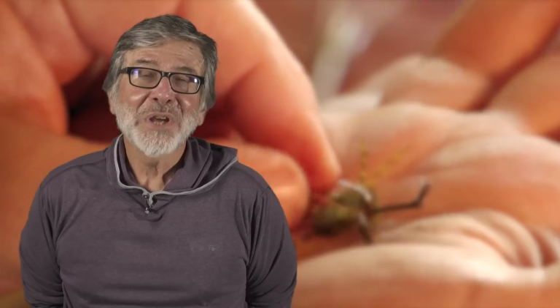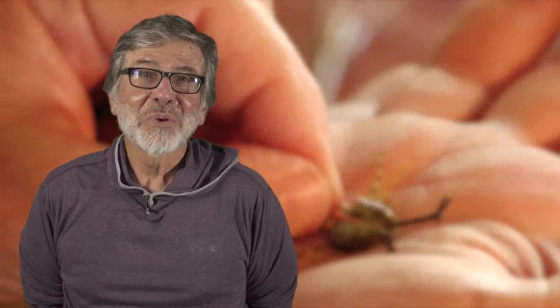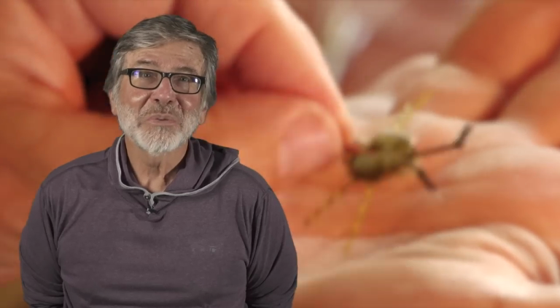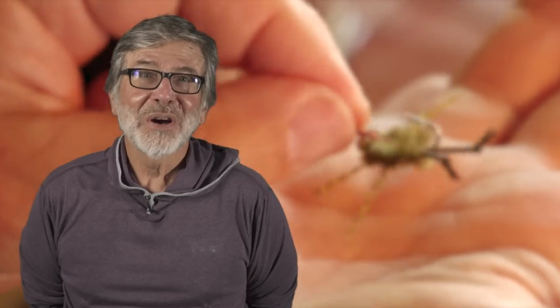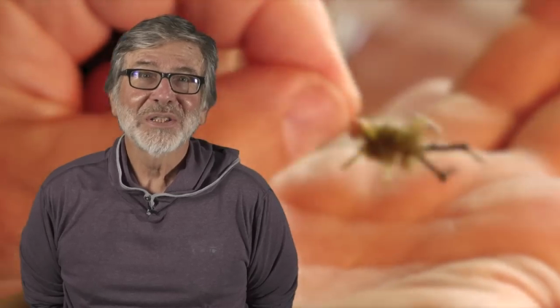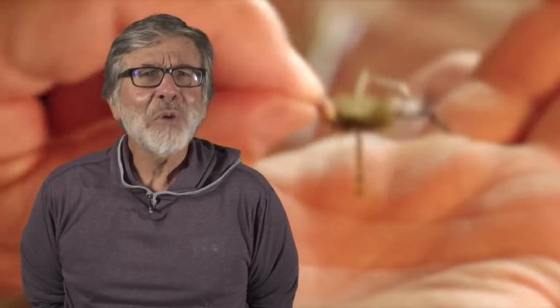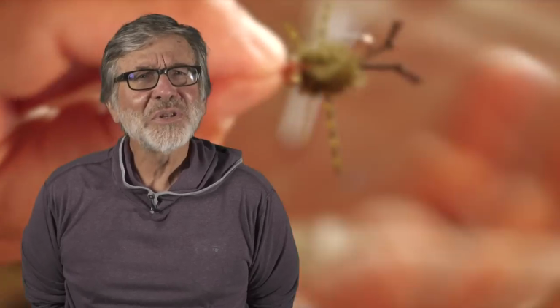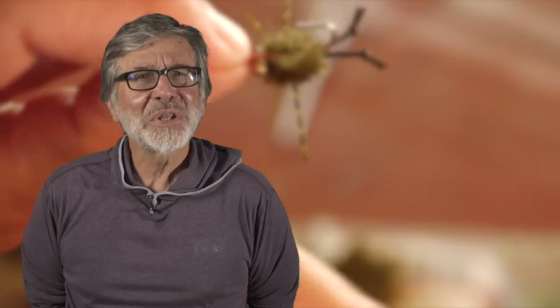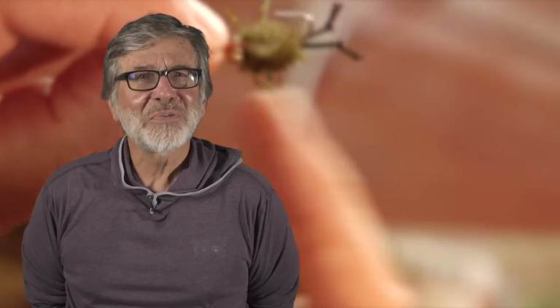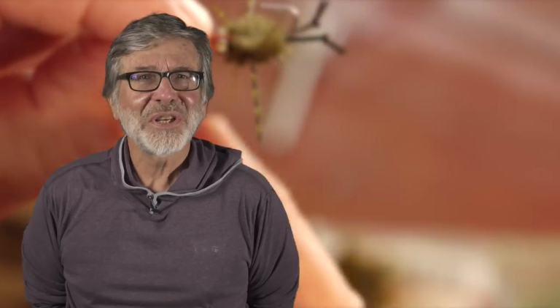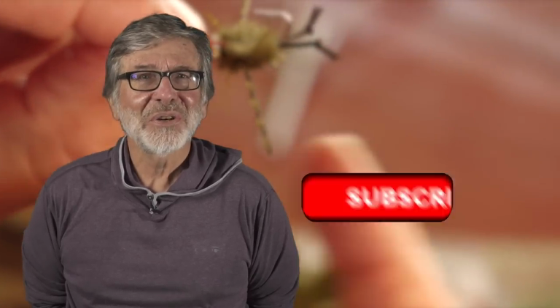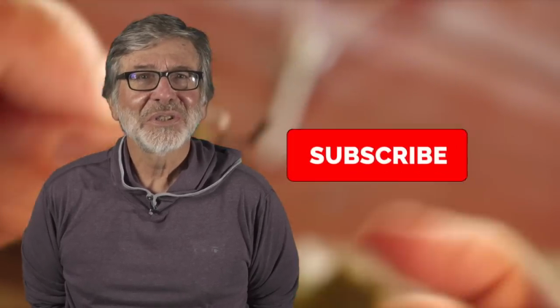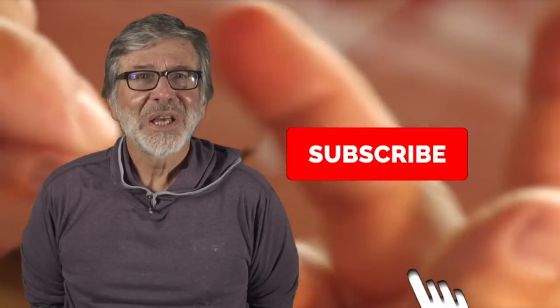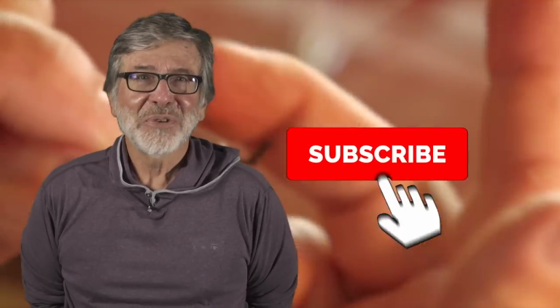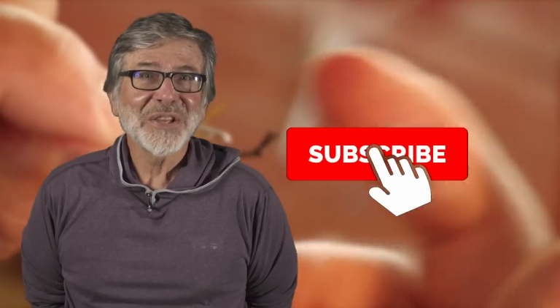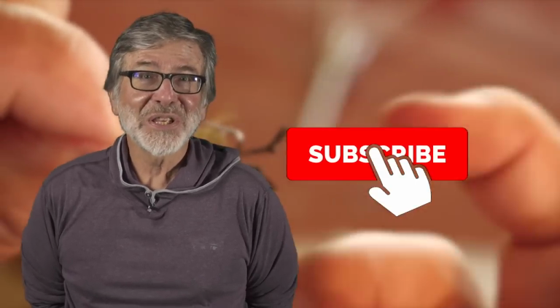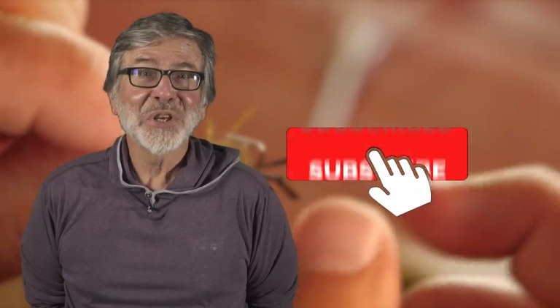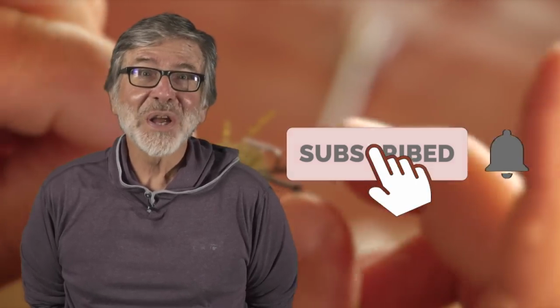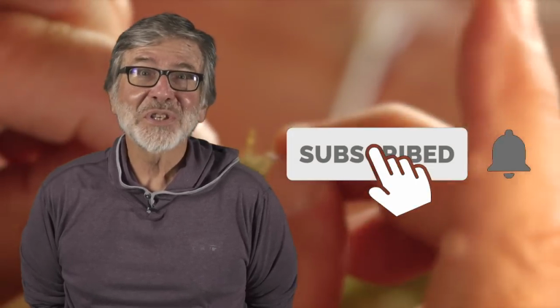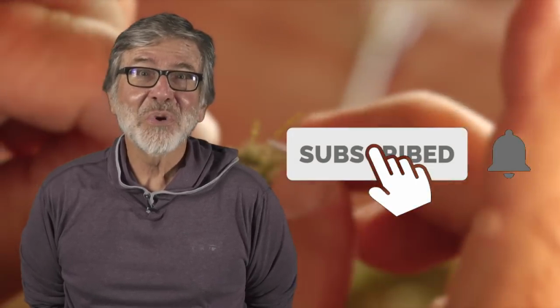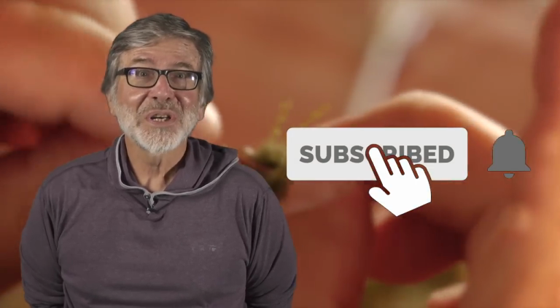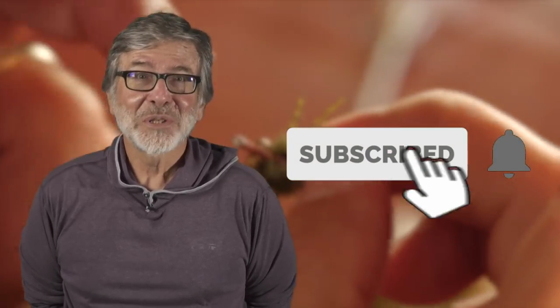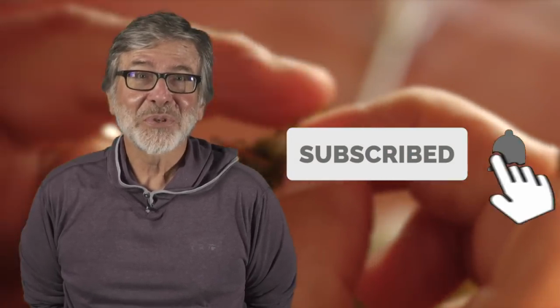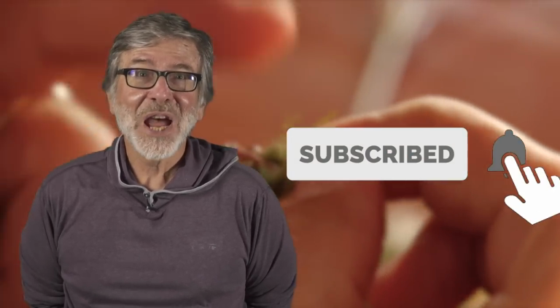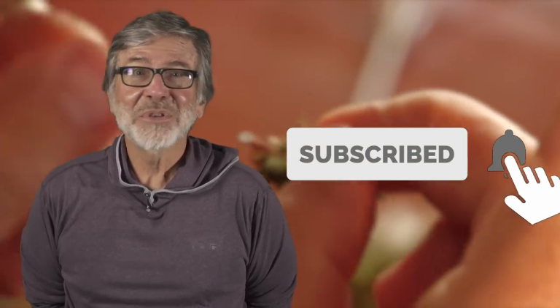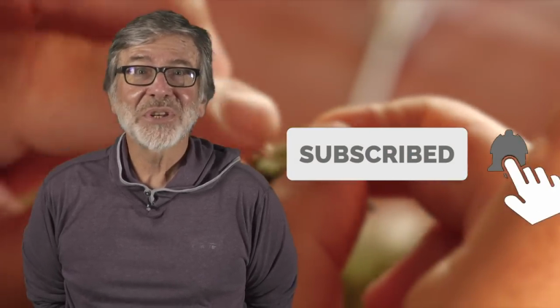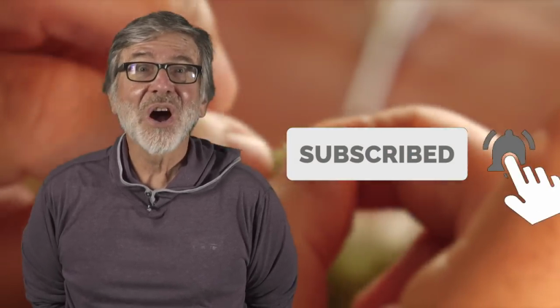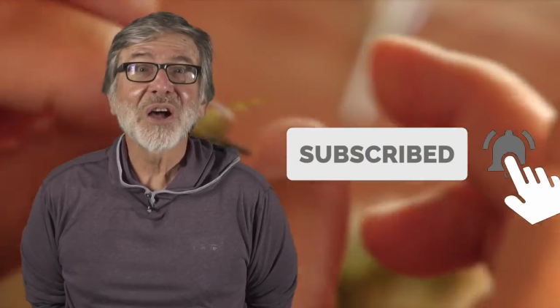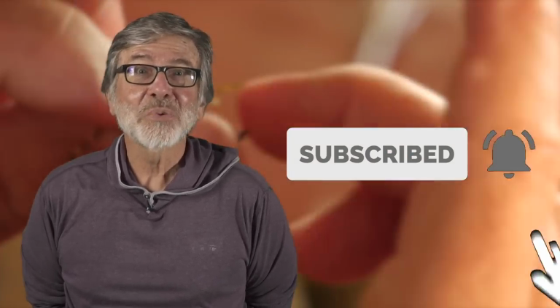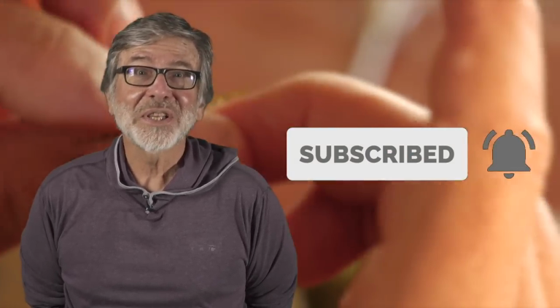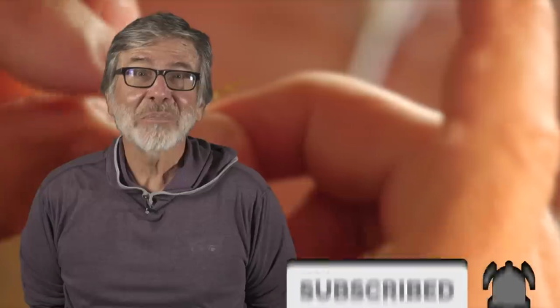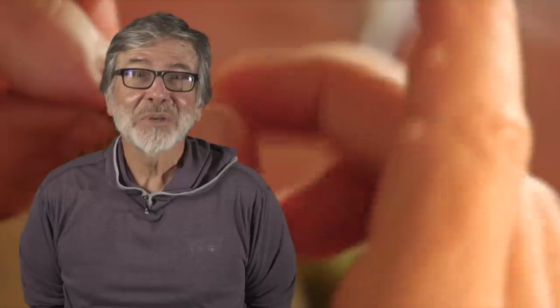I'm Tom Rosenbauer. Hope you enjoyed this video. If you like this and you want to see more, subscribe and you can get all our weekly uploads.